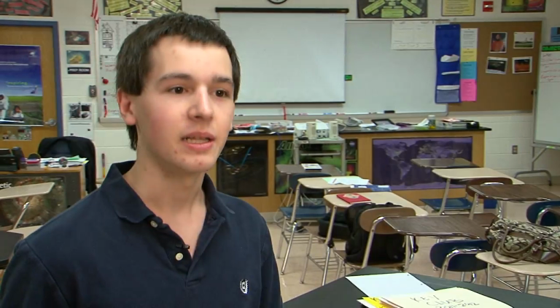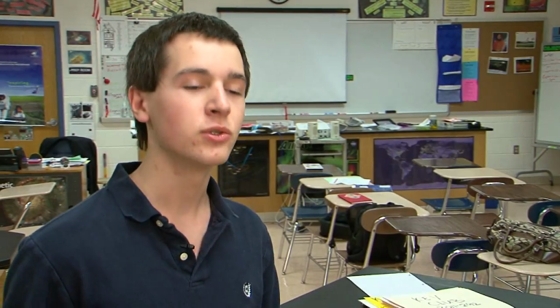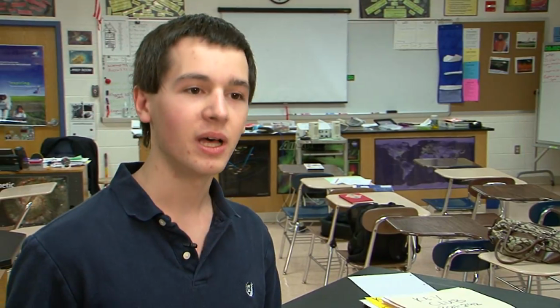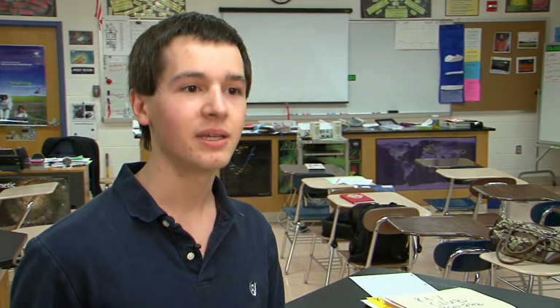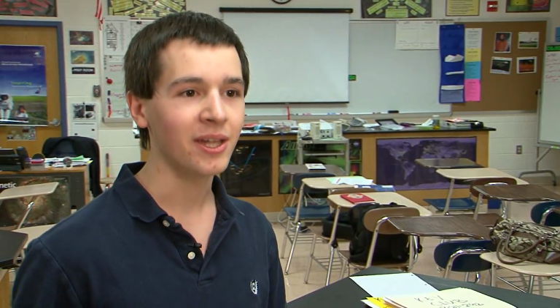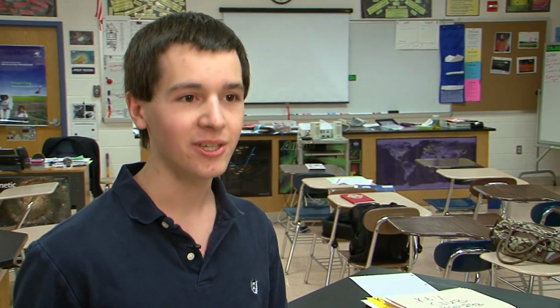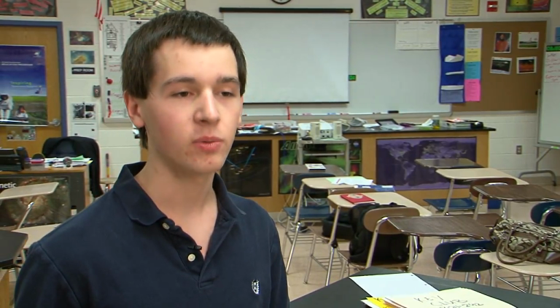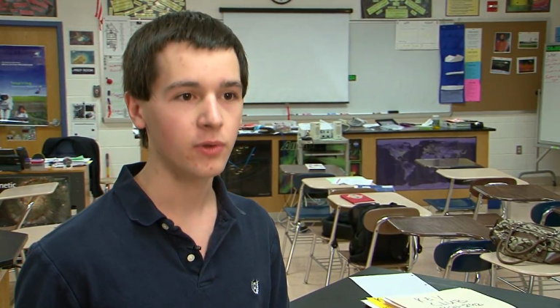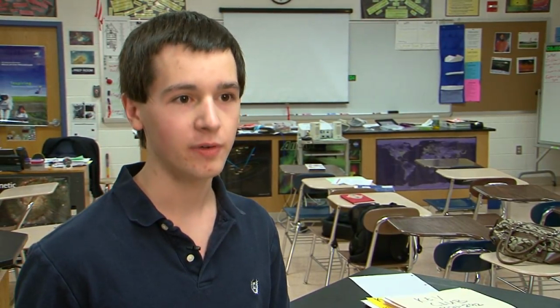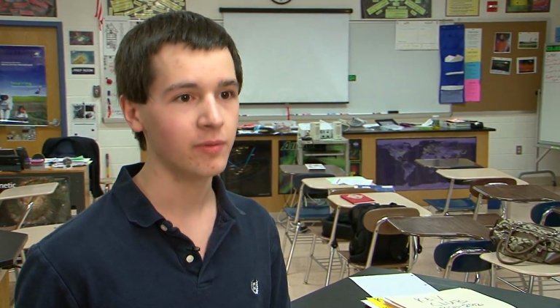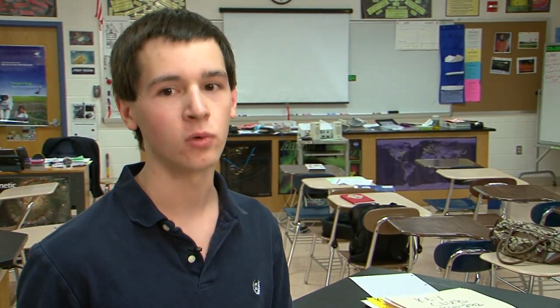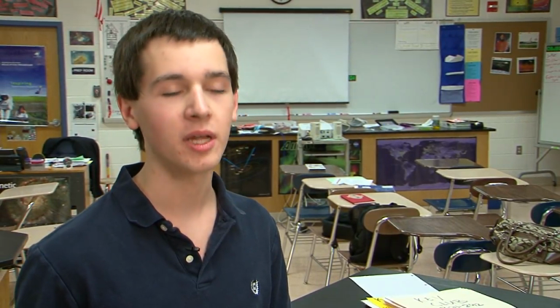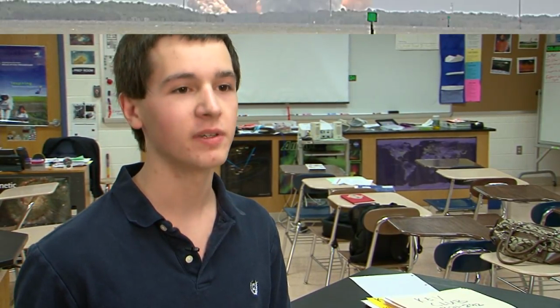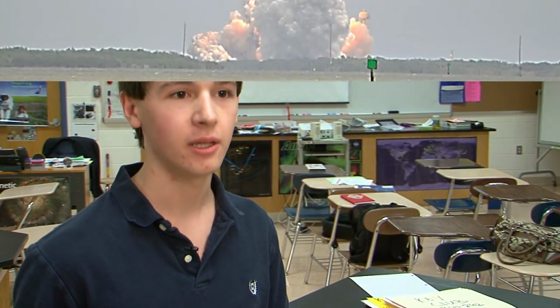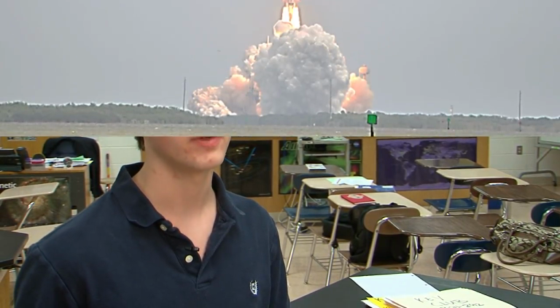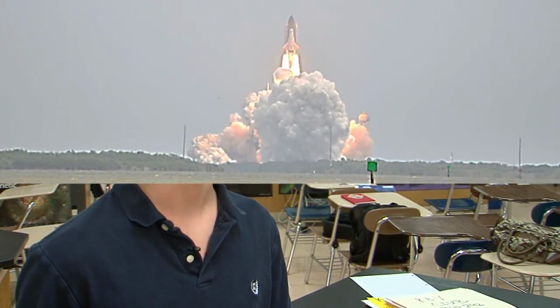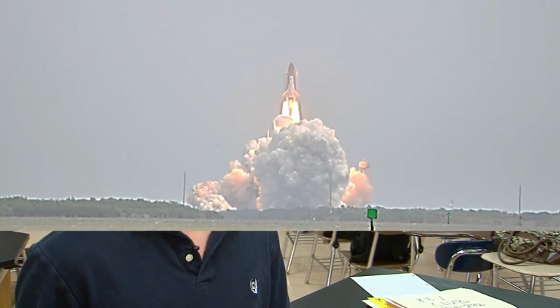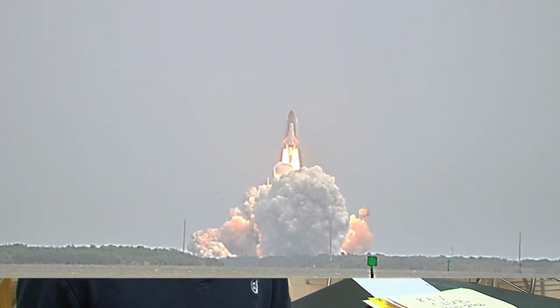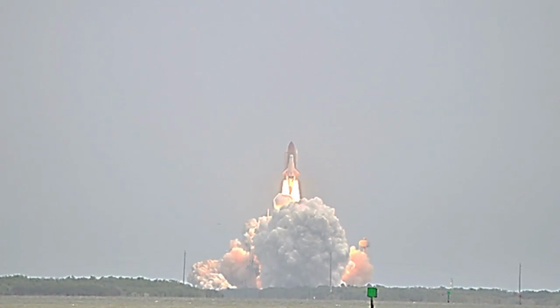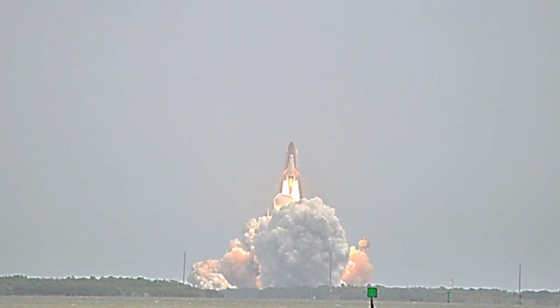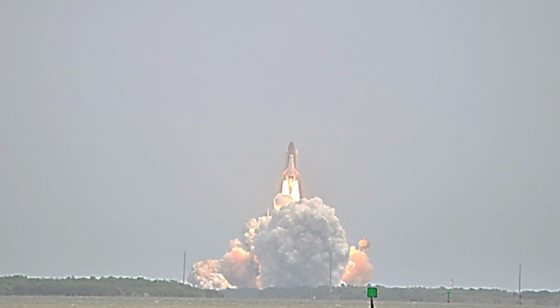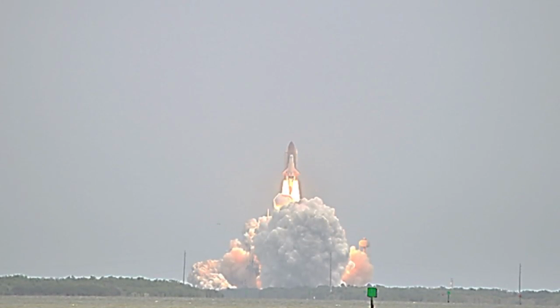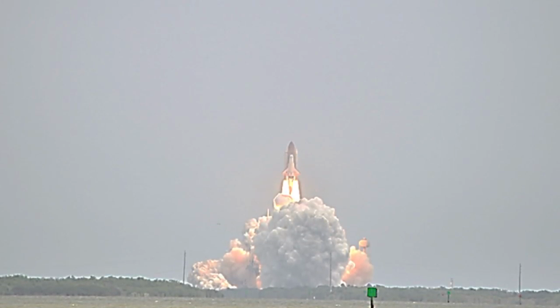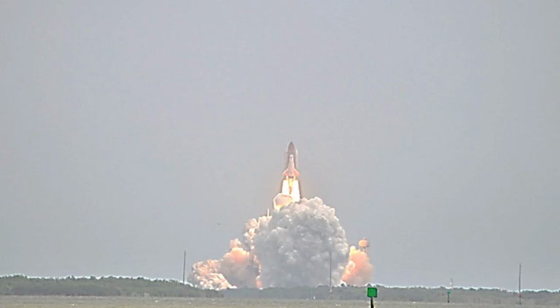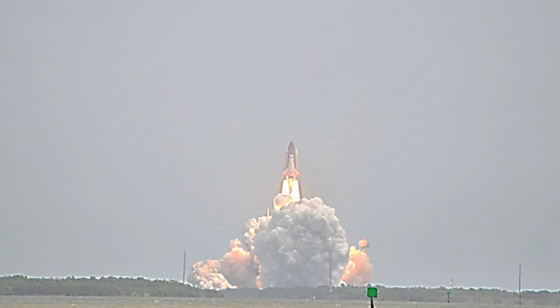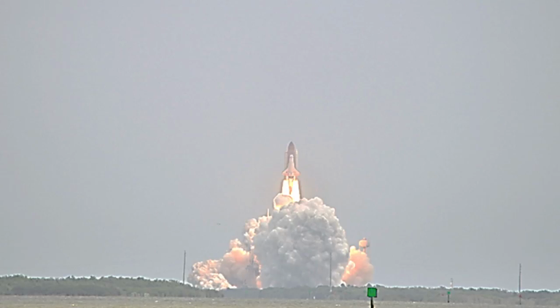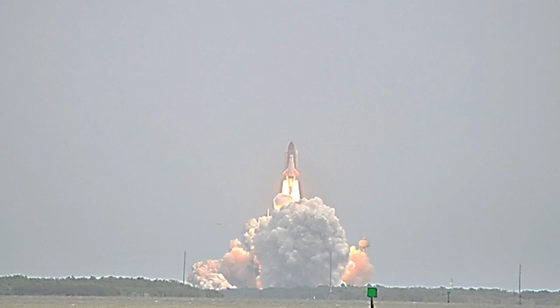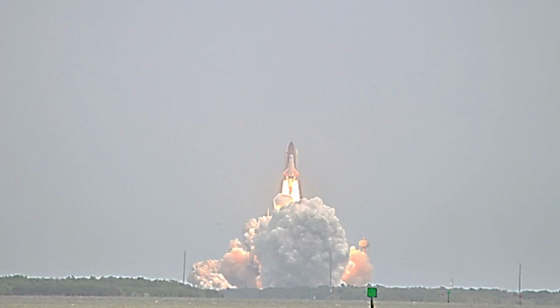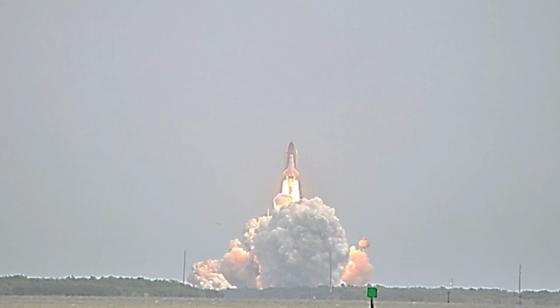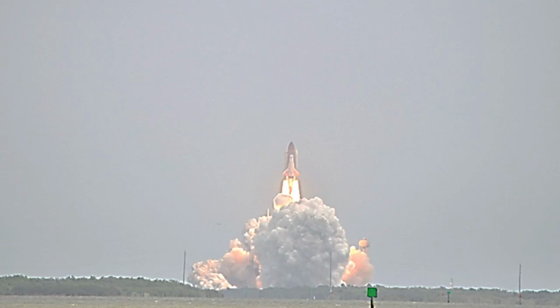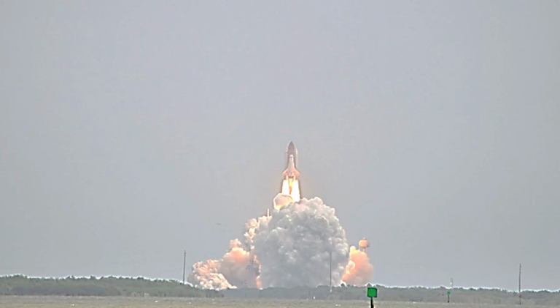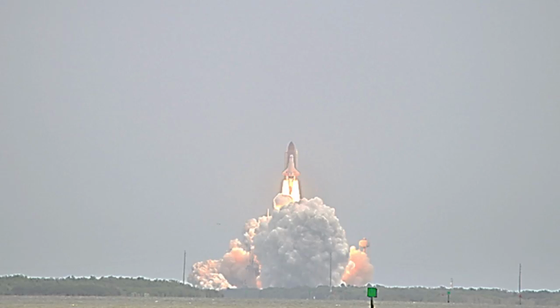In July, STS-135, the grand finale for the American Space Shuttle program, lifted off with our experiment on it.